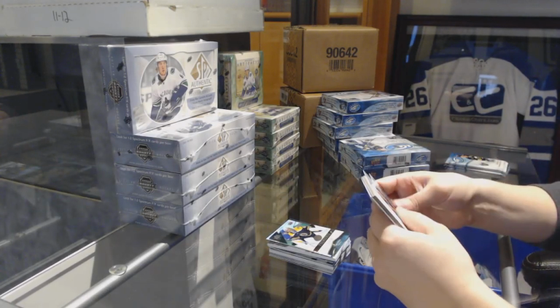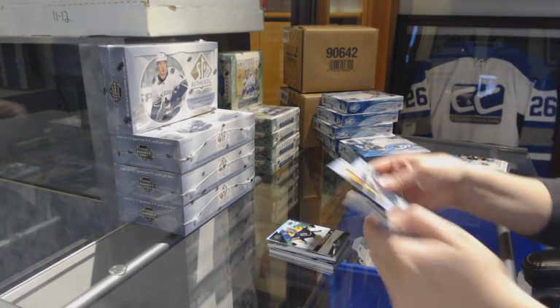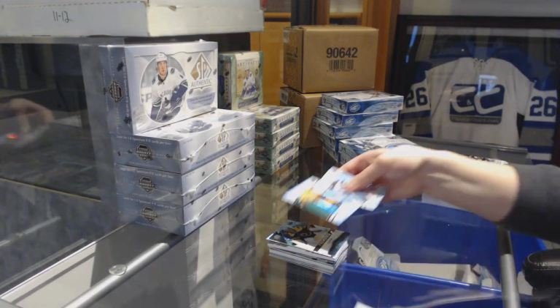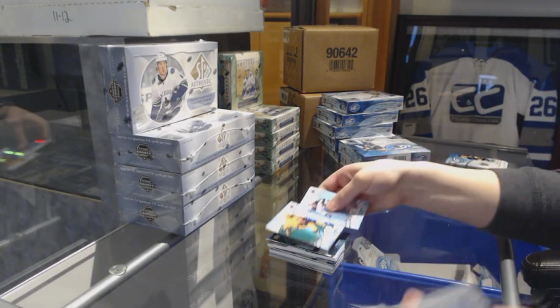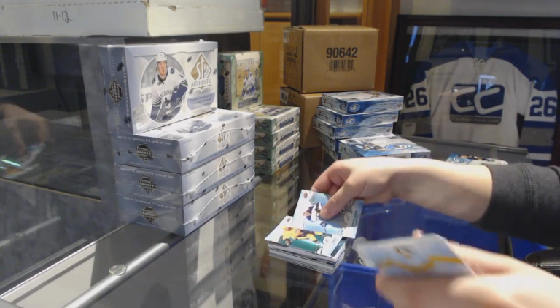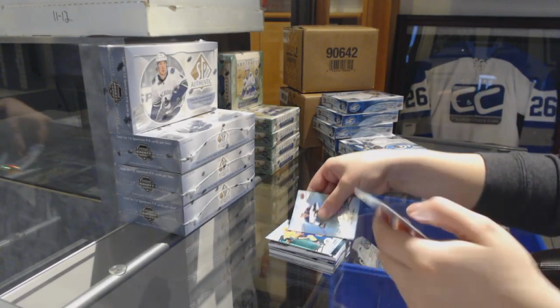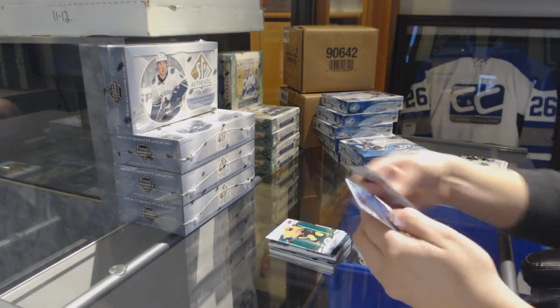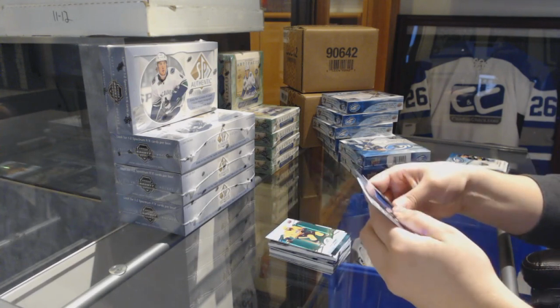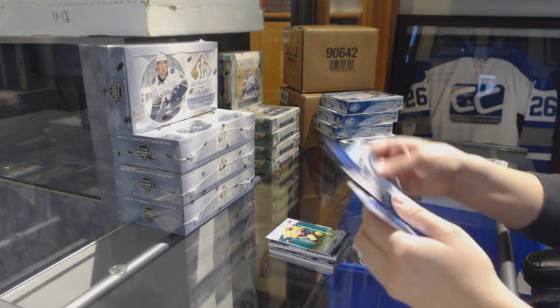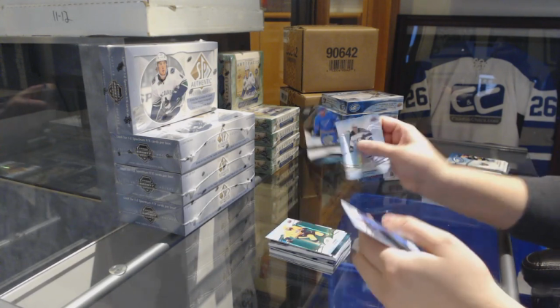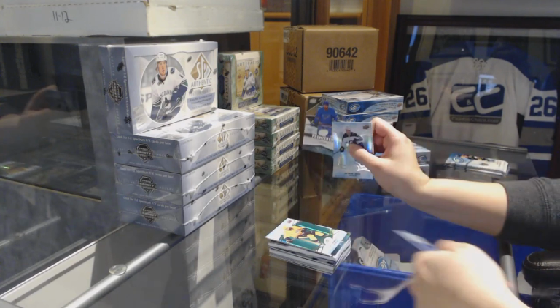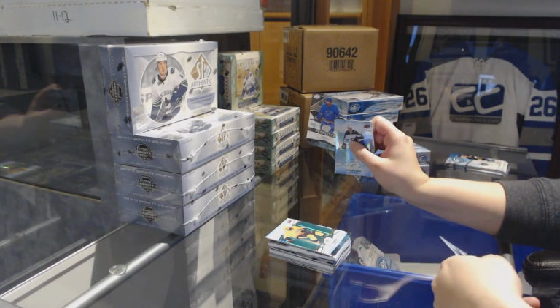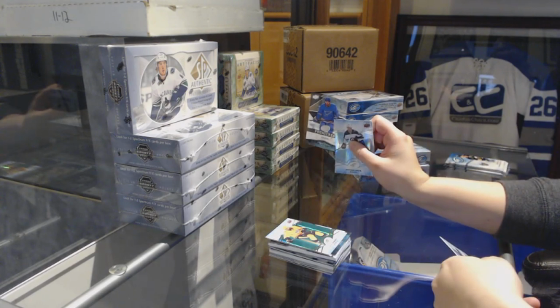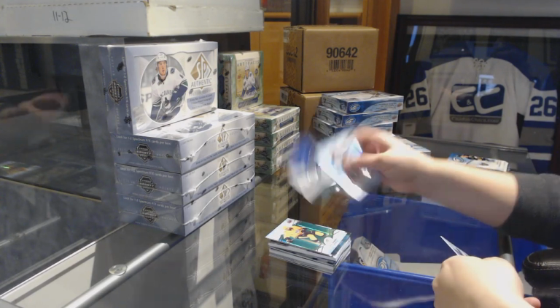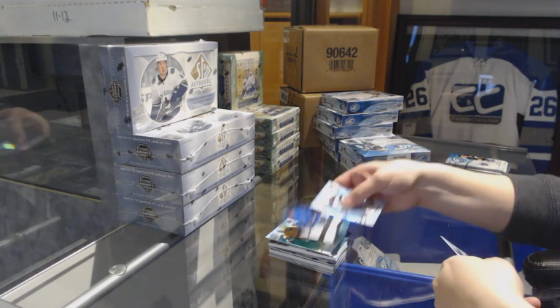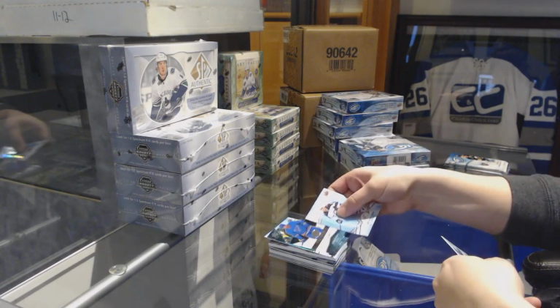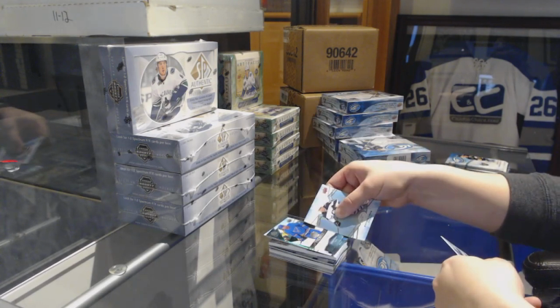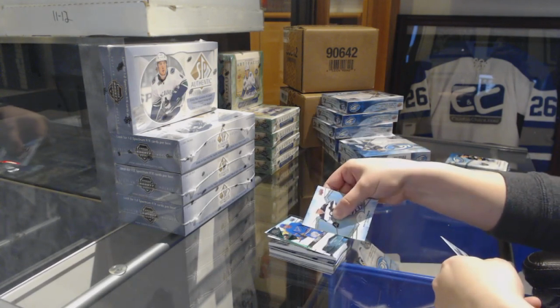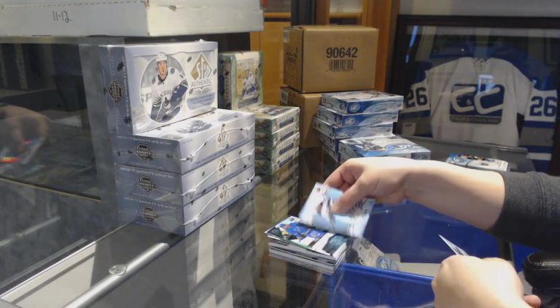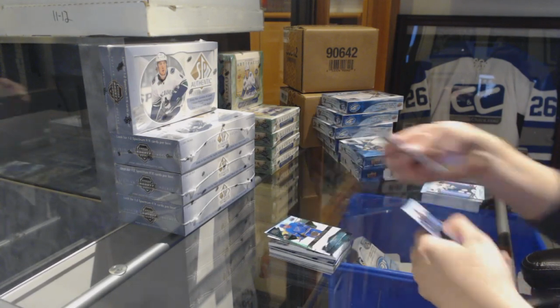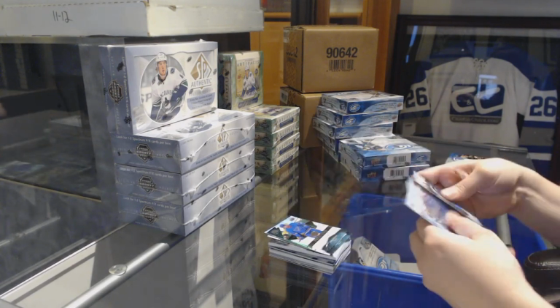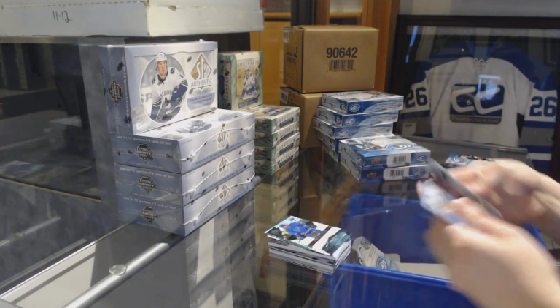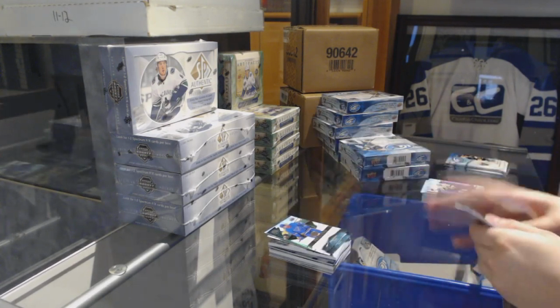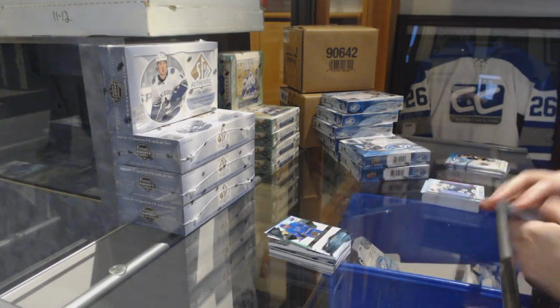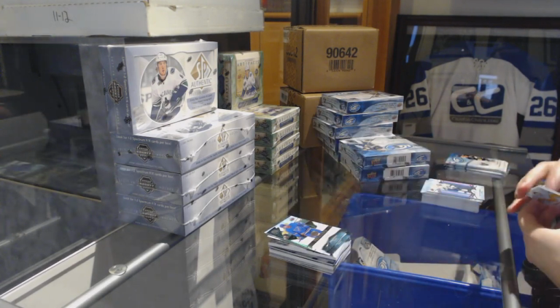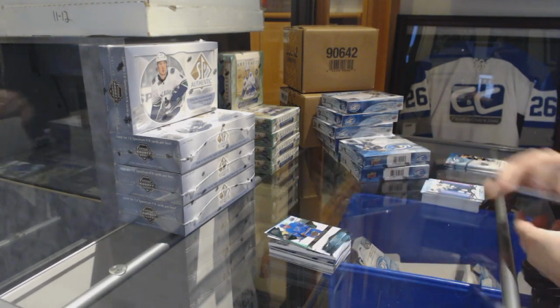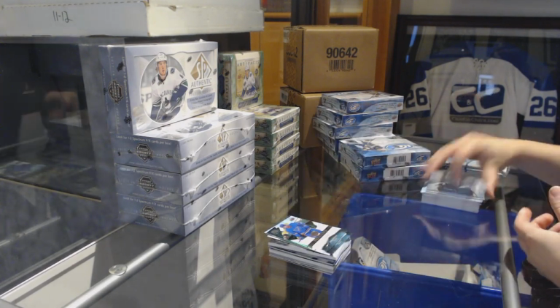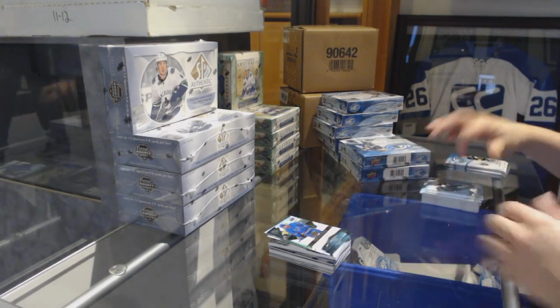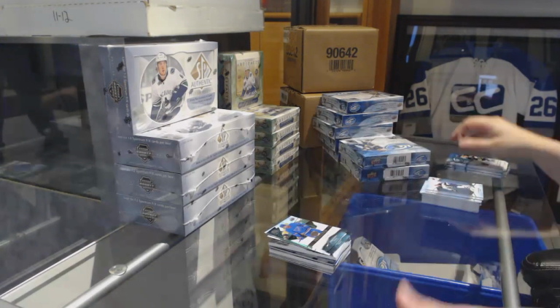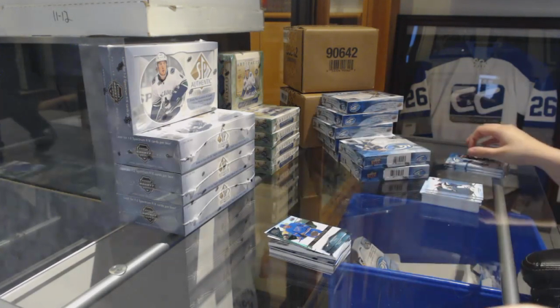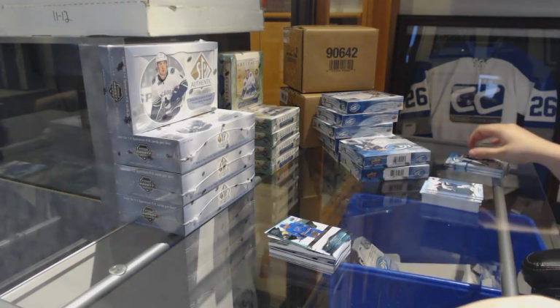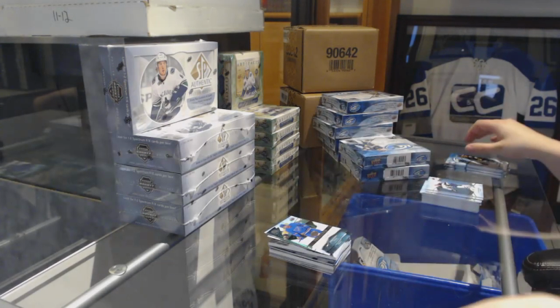Green for Nashville, P.K. Subban. Rookie number to 249 for the Blues, Jordan Kairu.